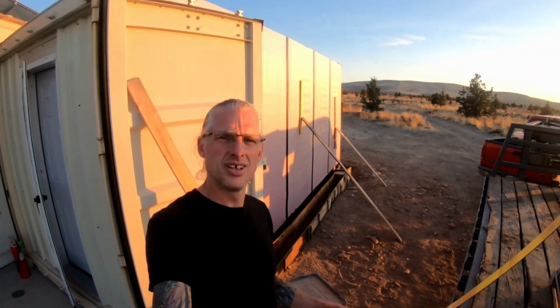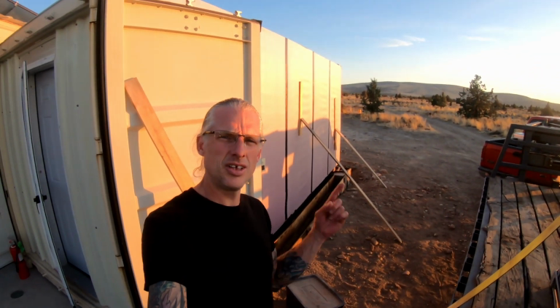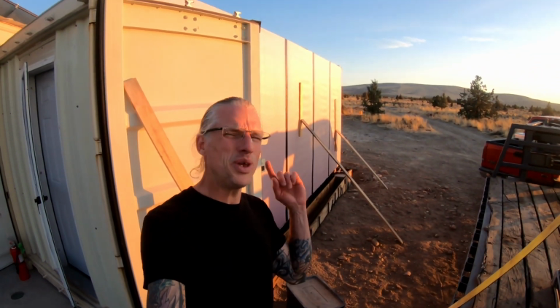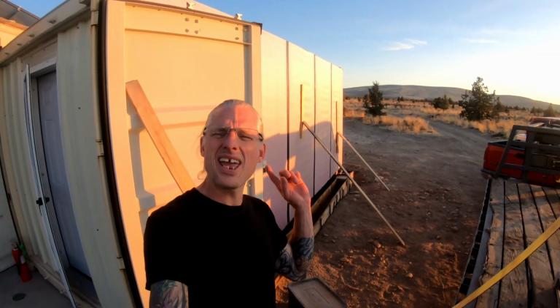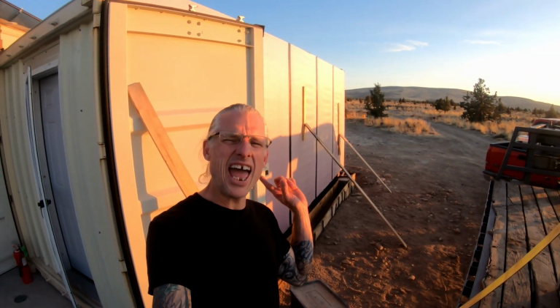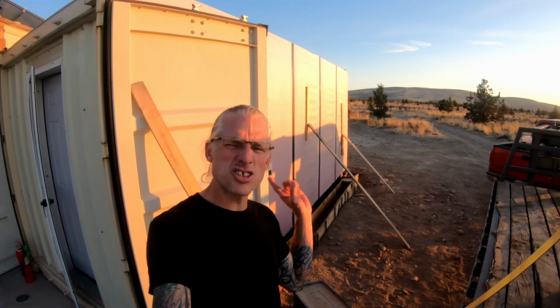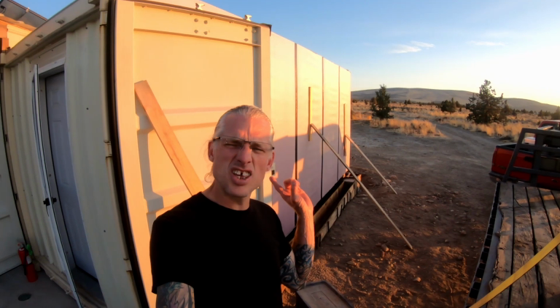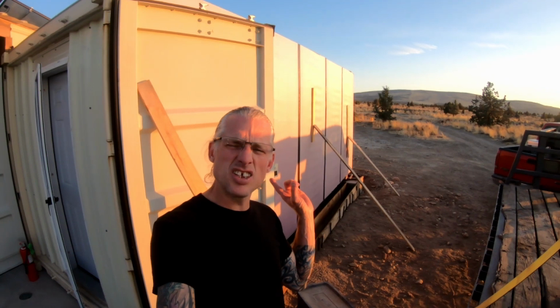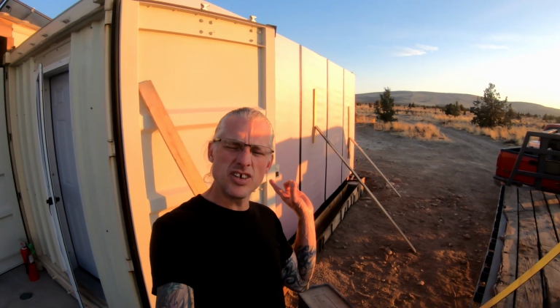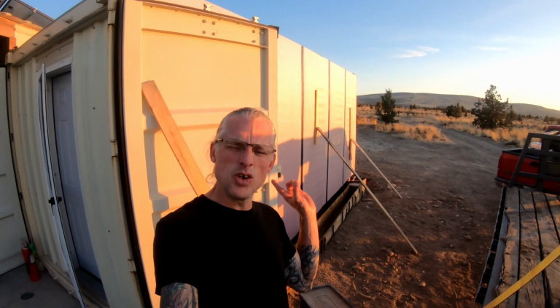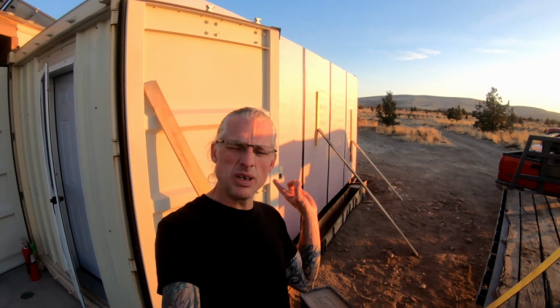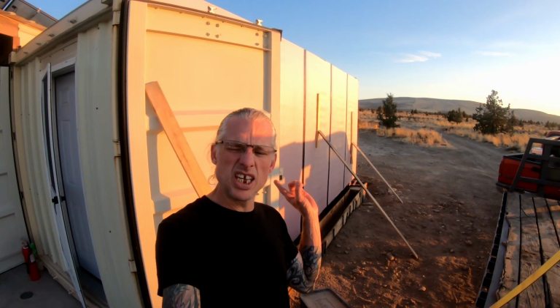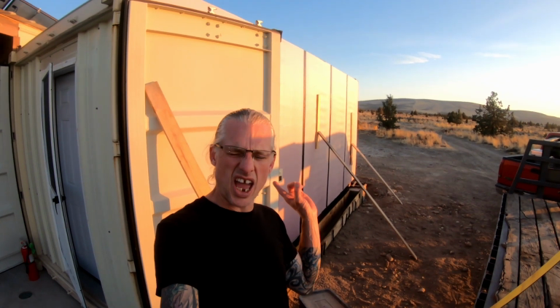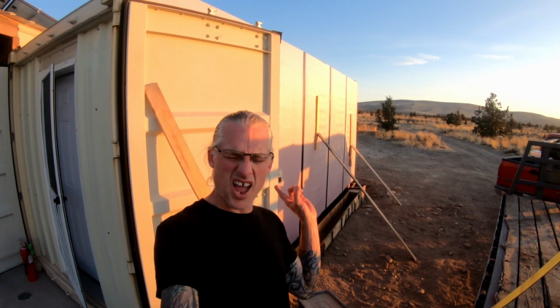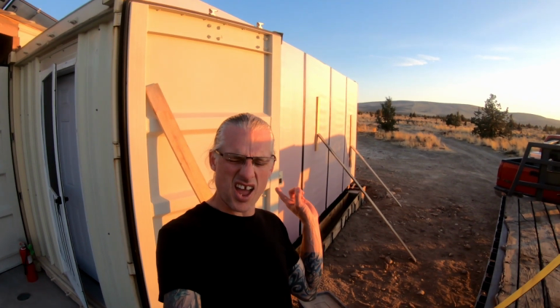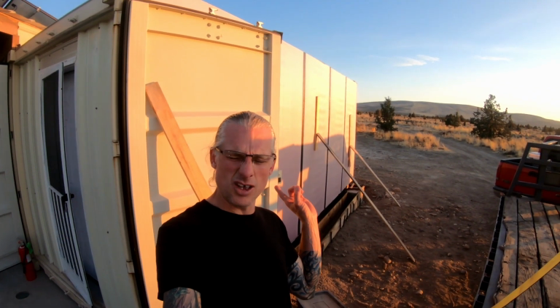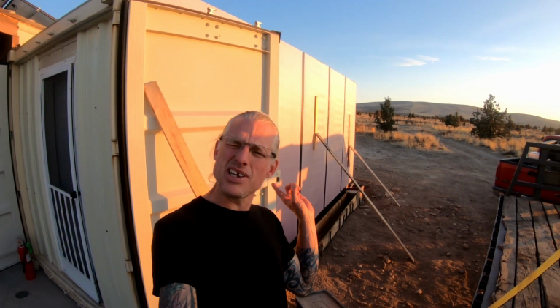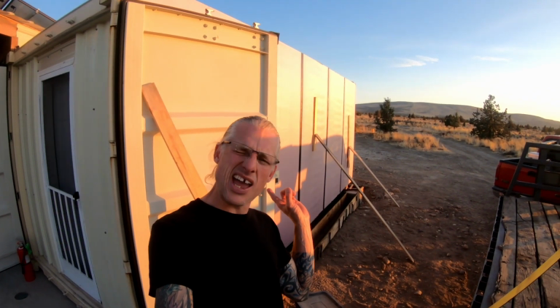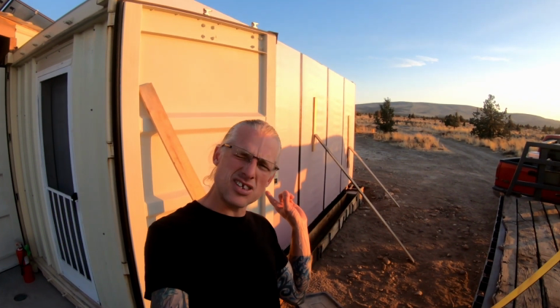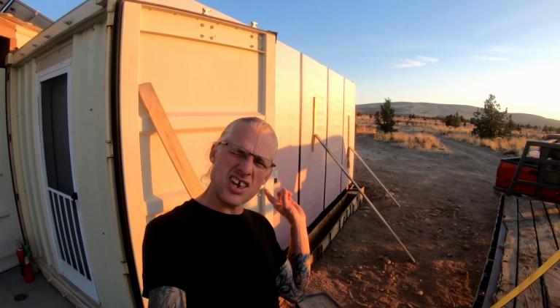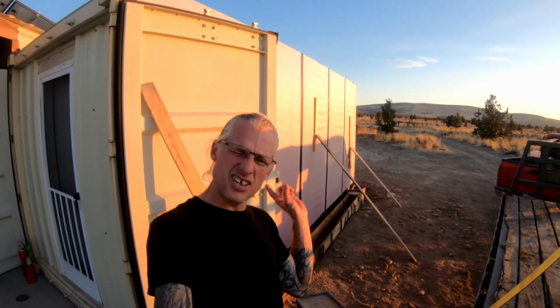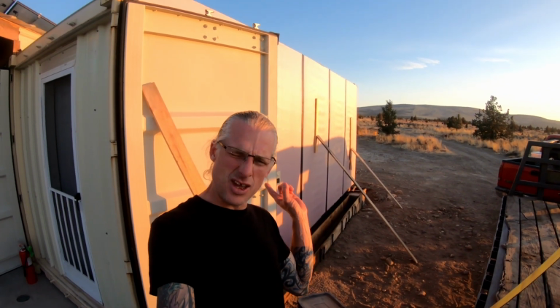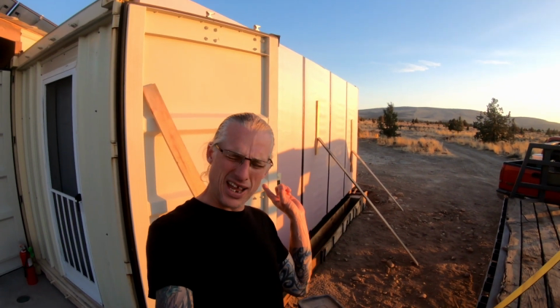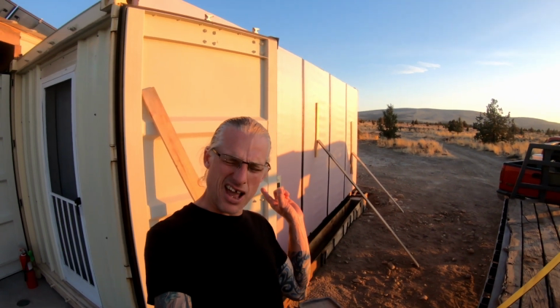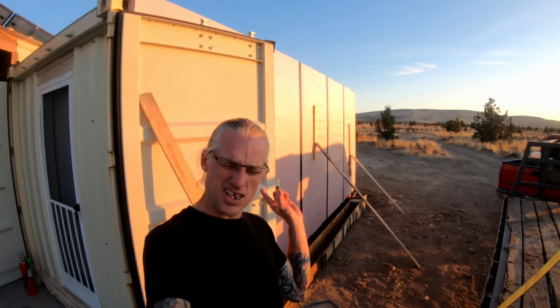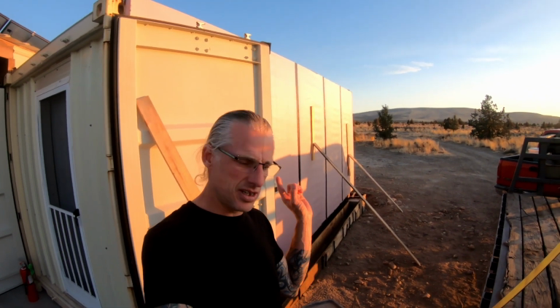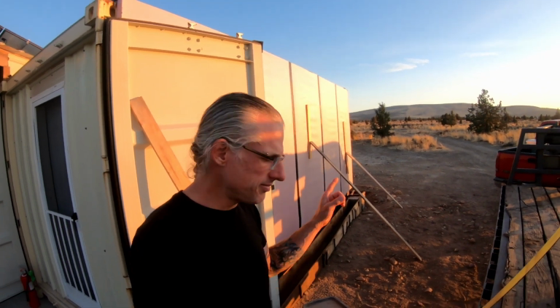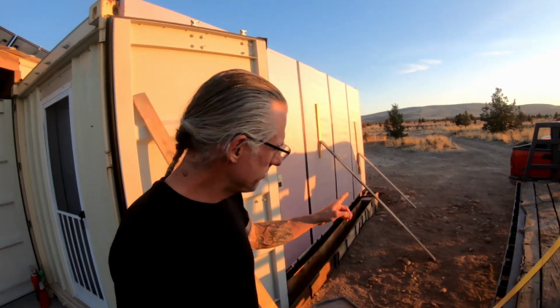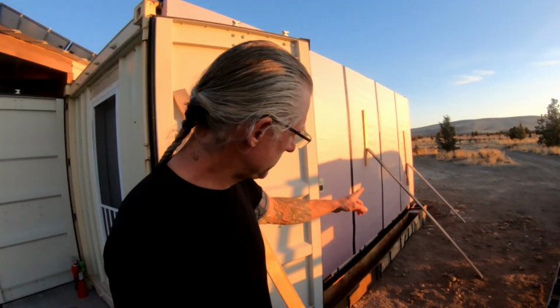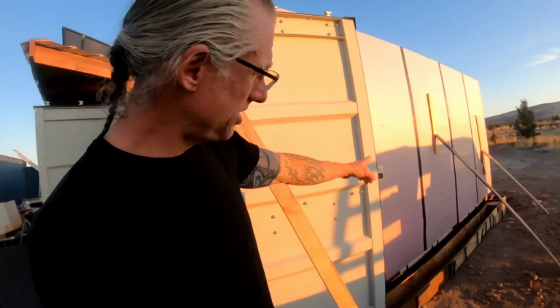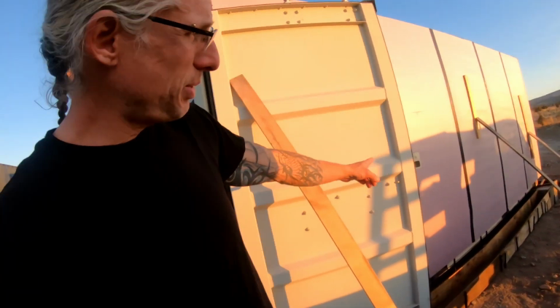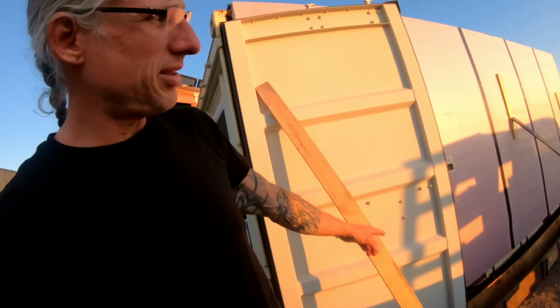Little pink houses for you and me! Little pink houses! See, it's pink.